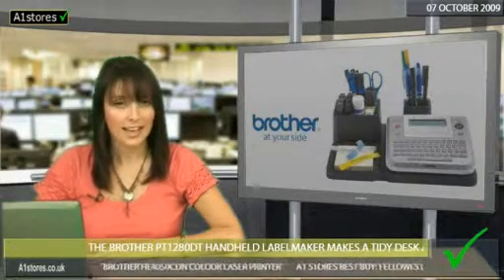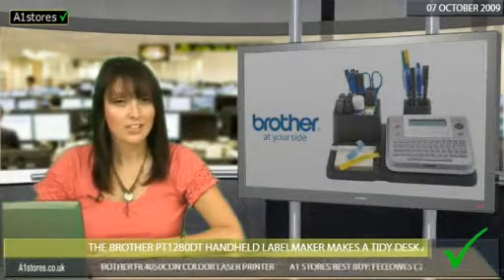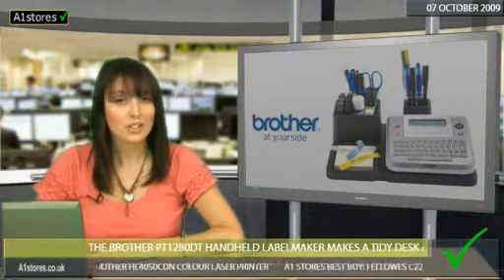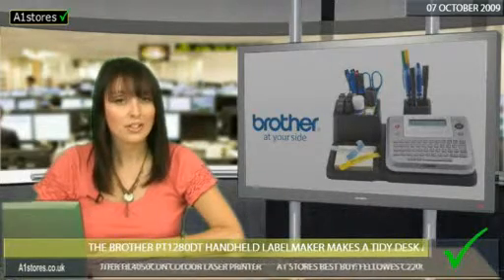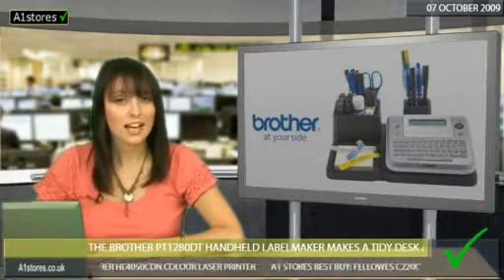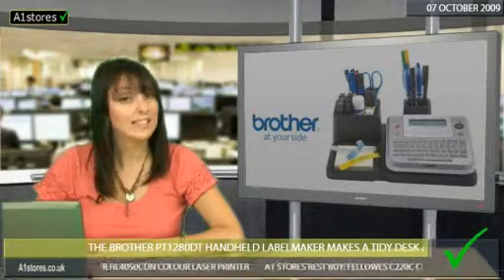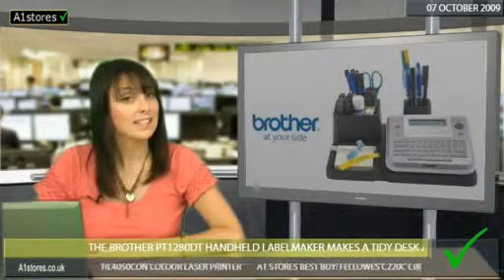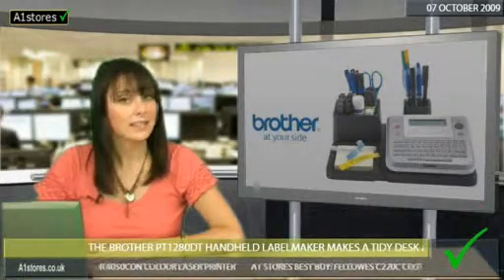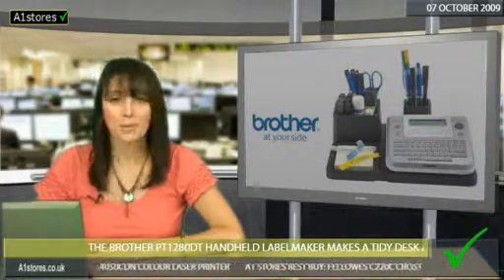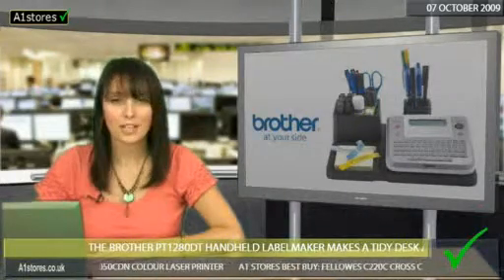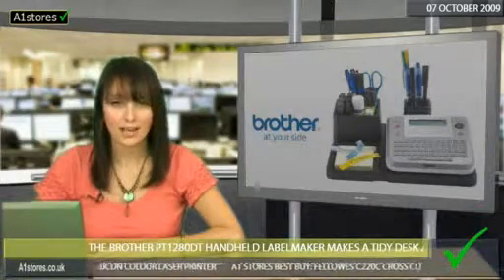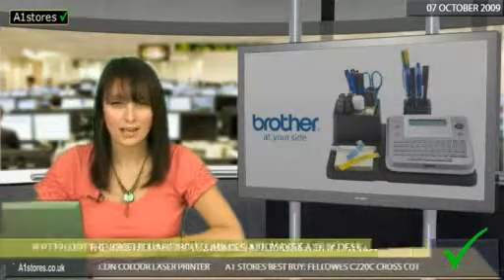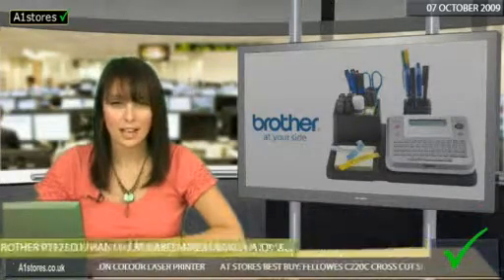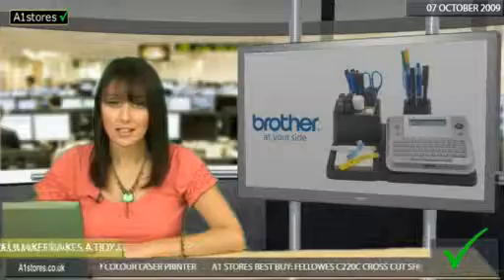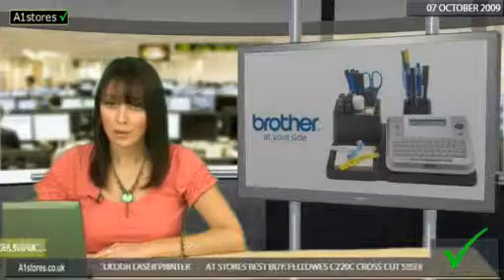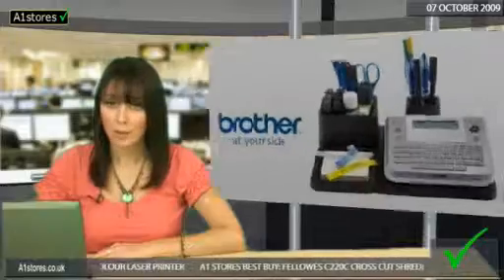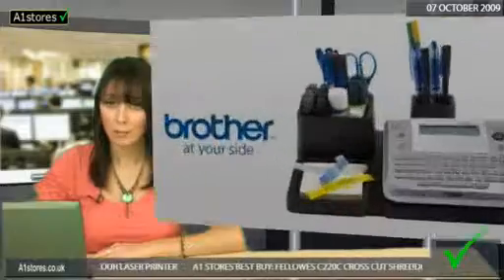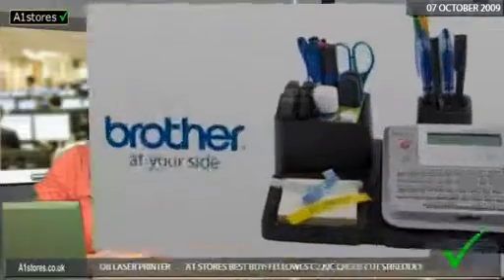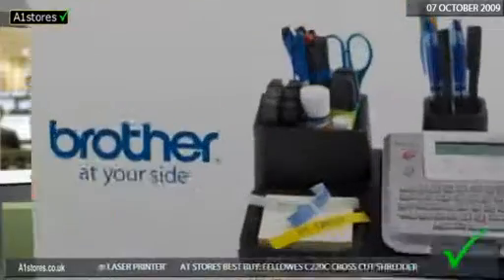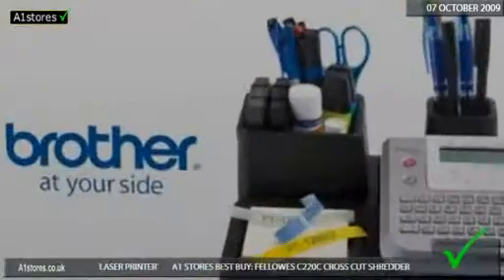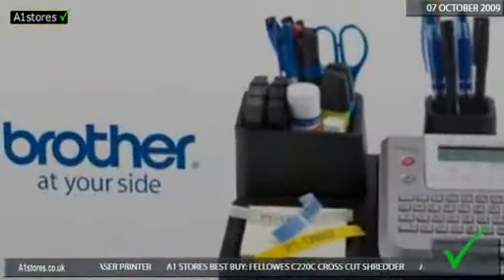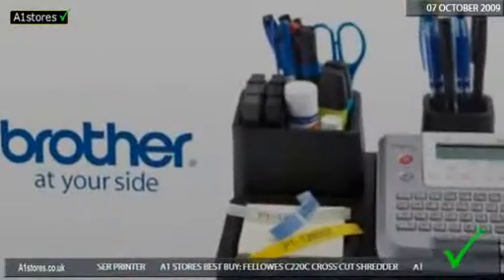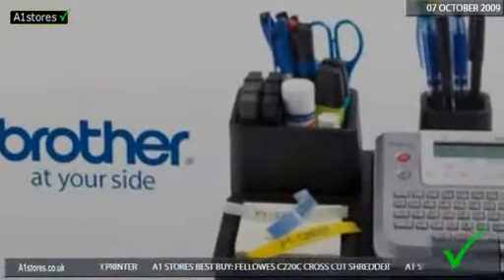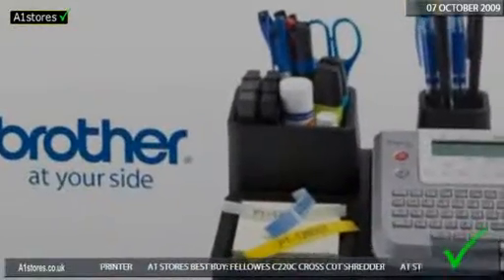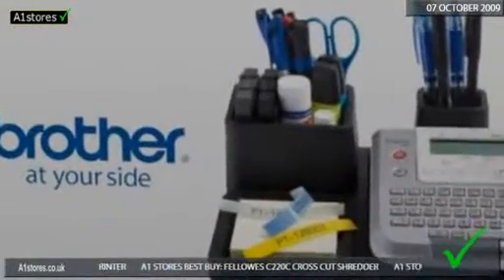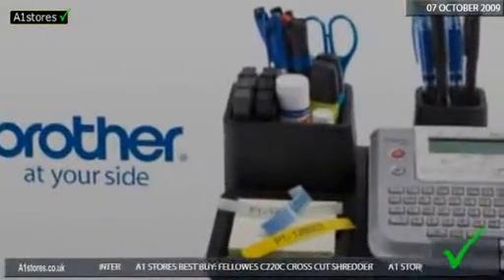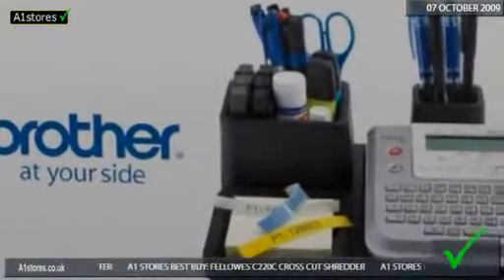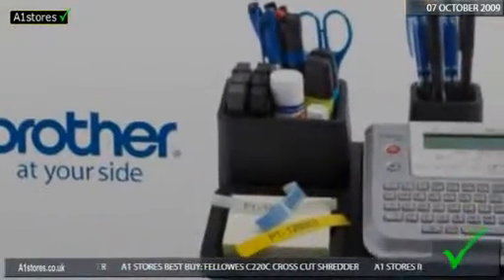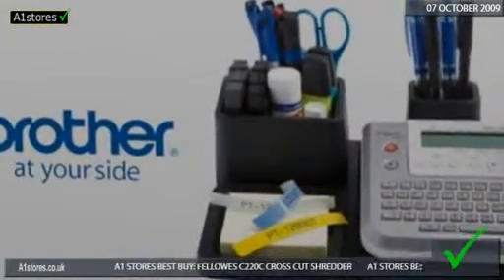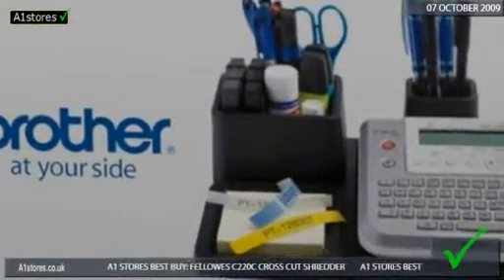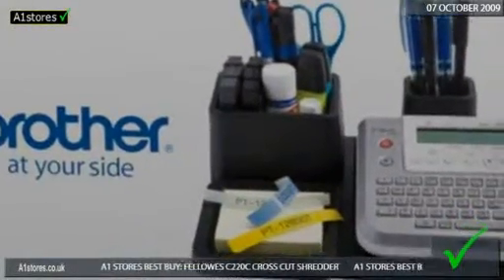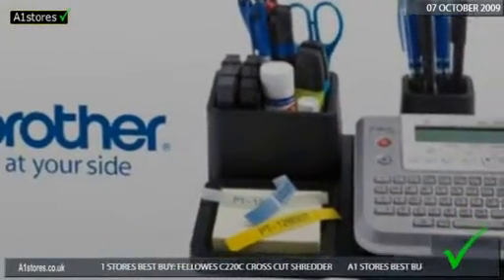It's judged as a snap to use and comes complete with a desk tidy organiser from A1 stores.